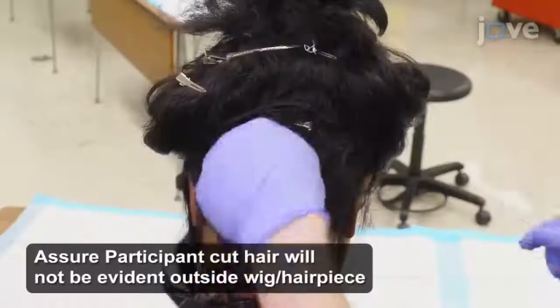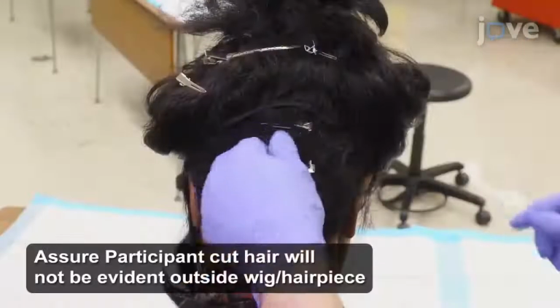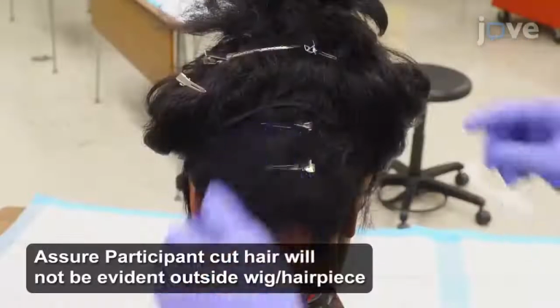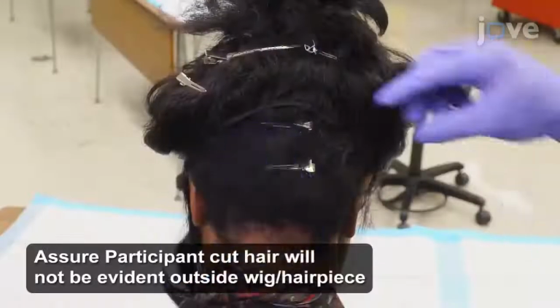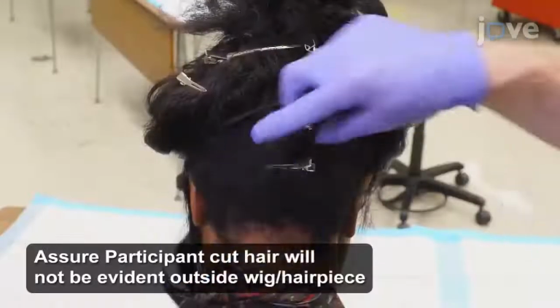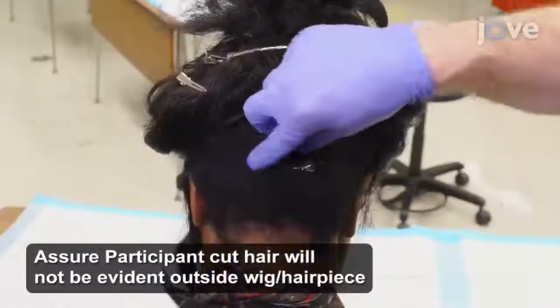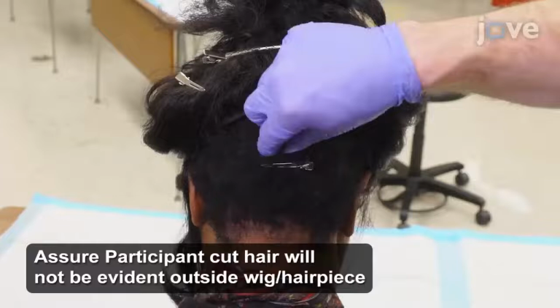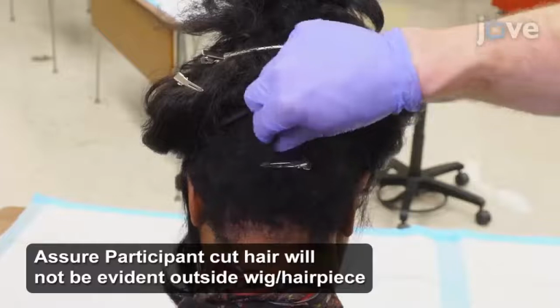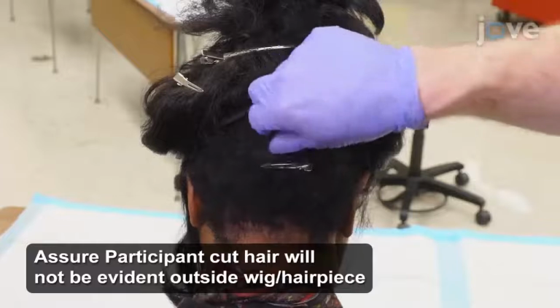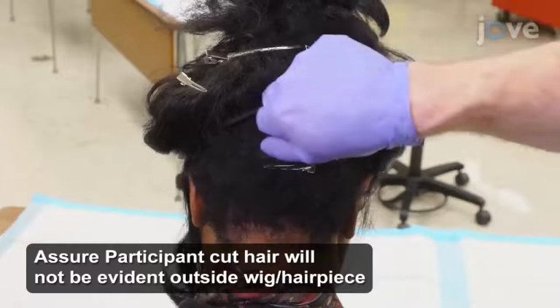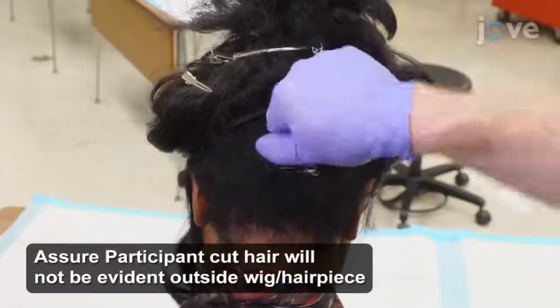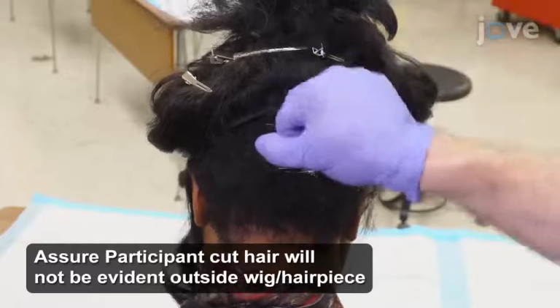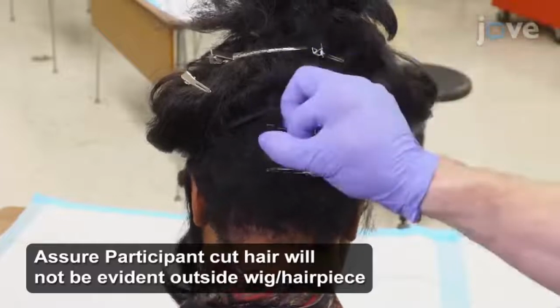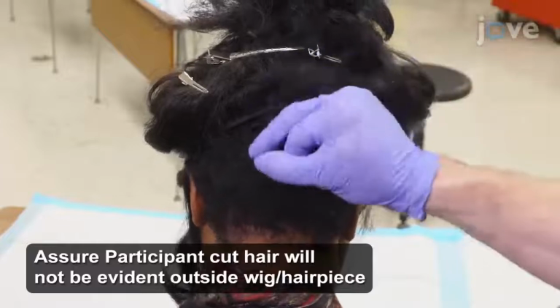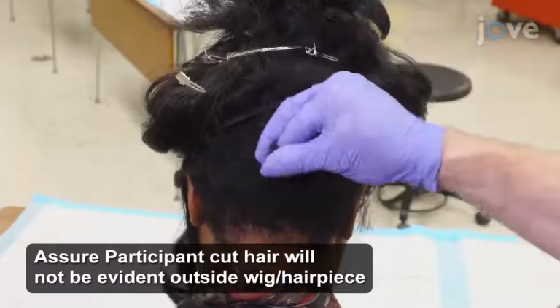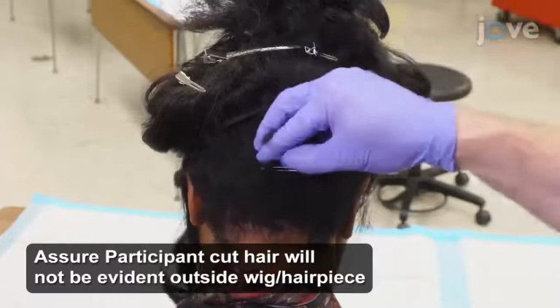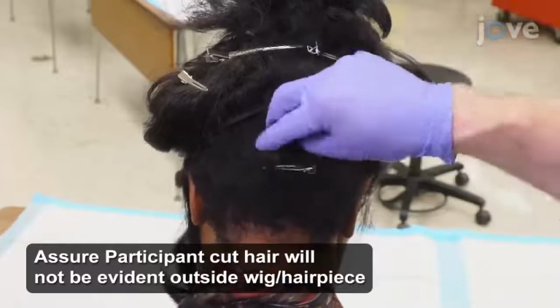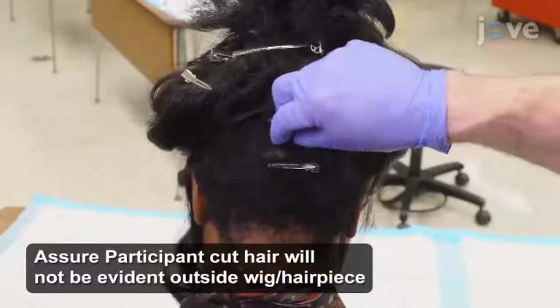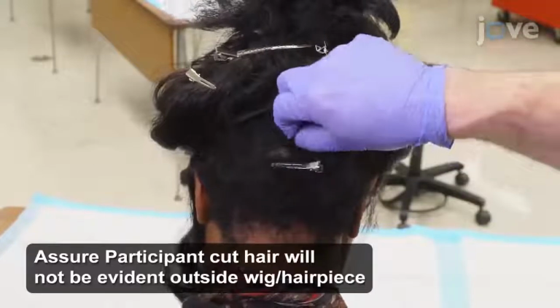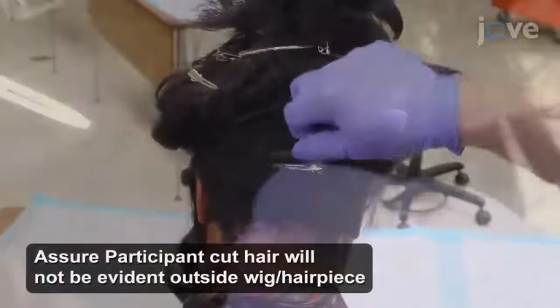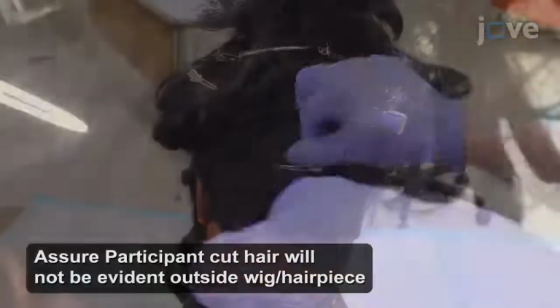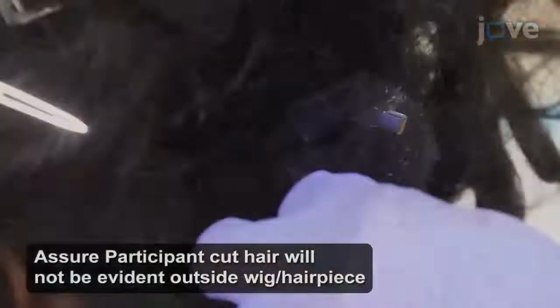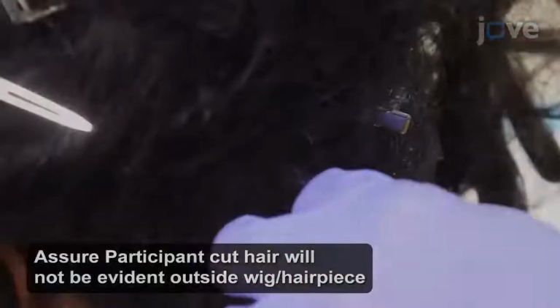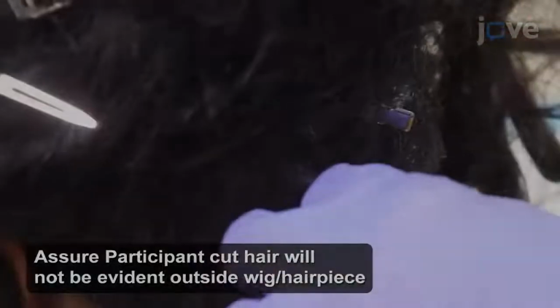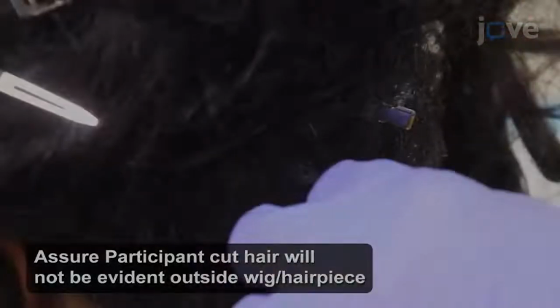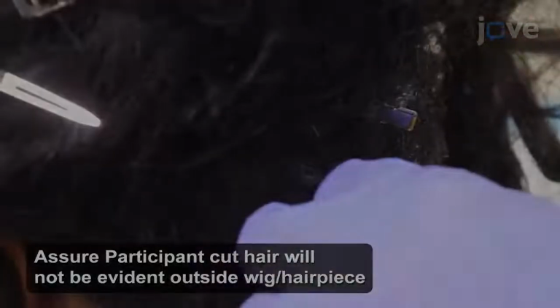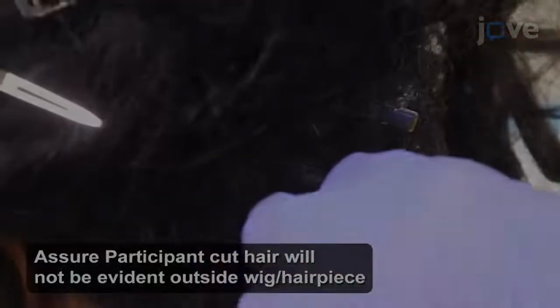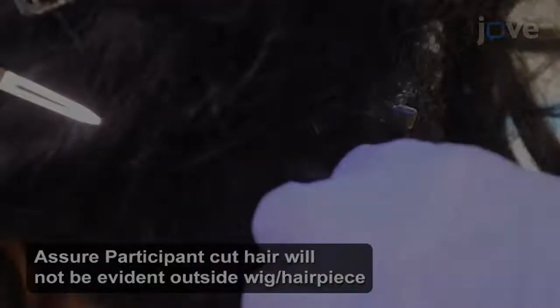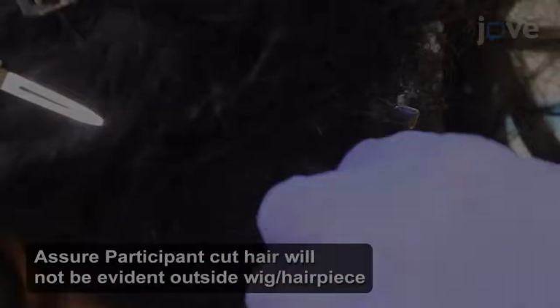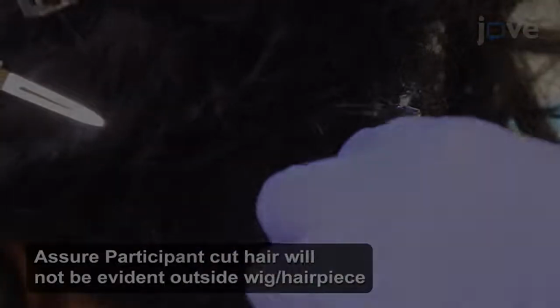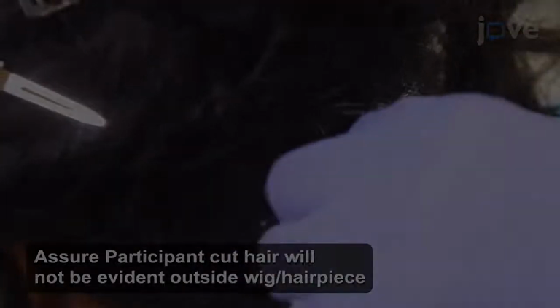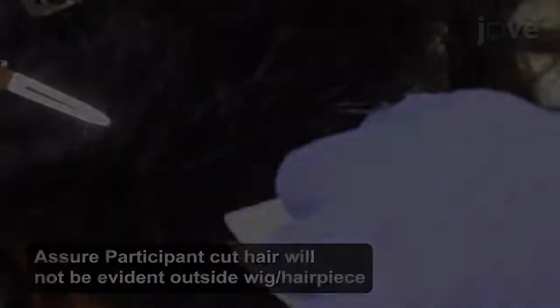Gently pull the hair in the sample site to allow measurement from the scalp to the ends of the strands.